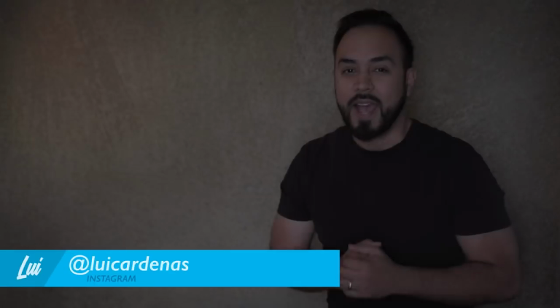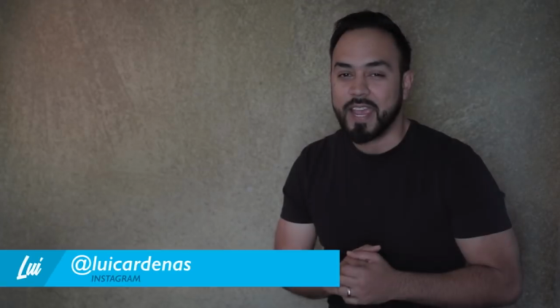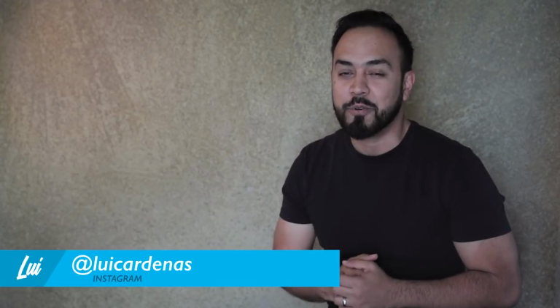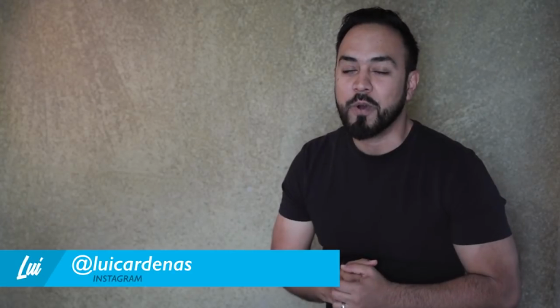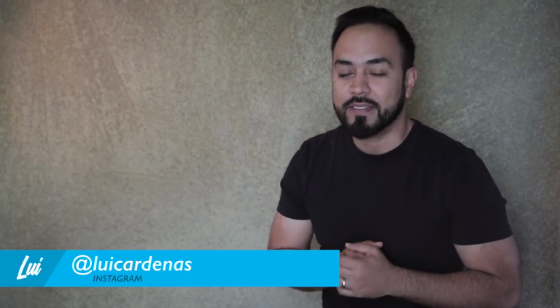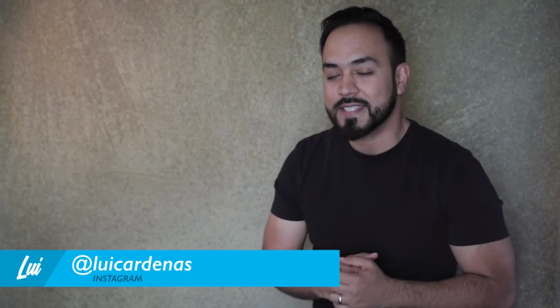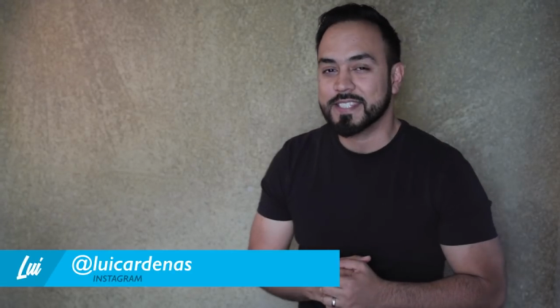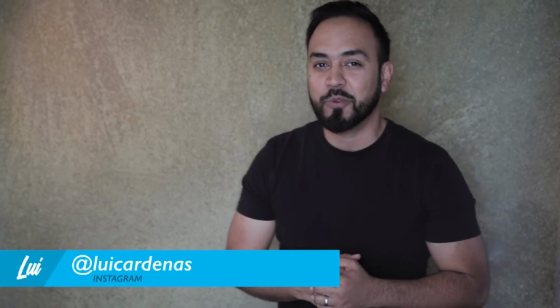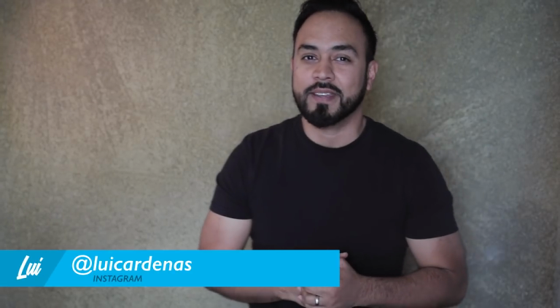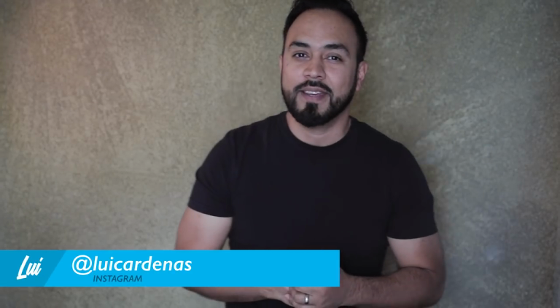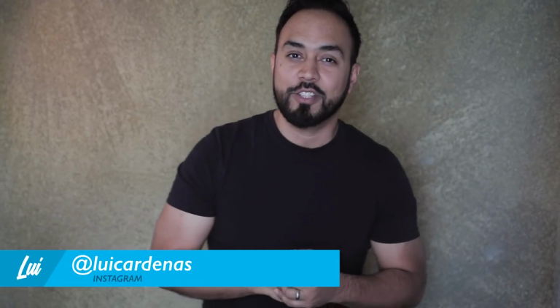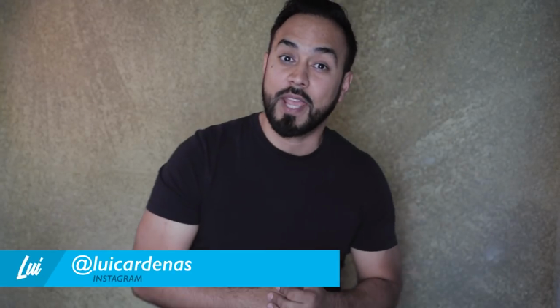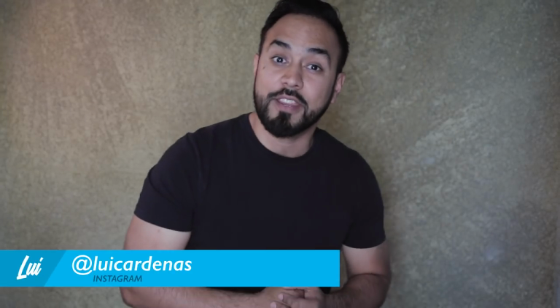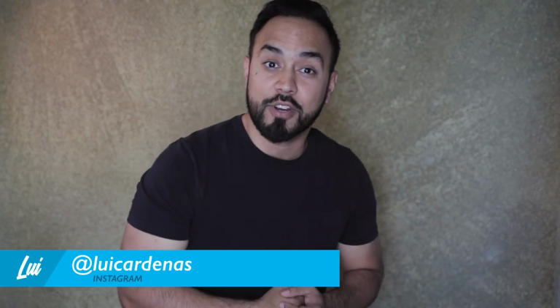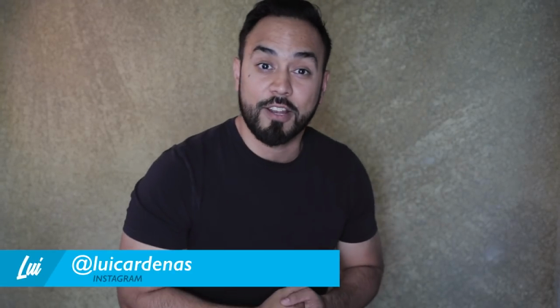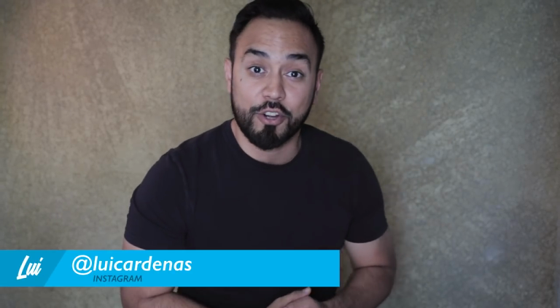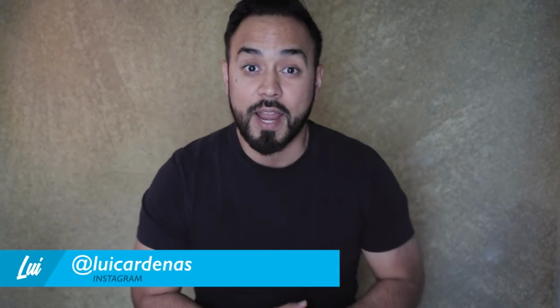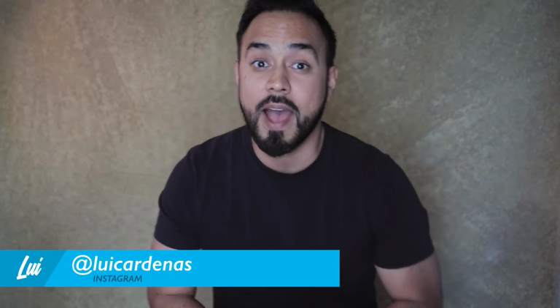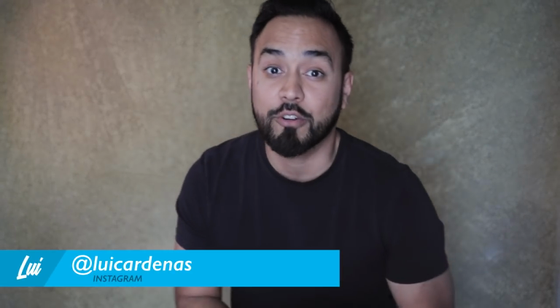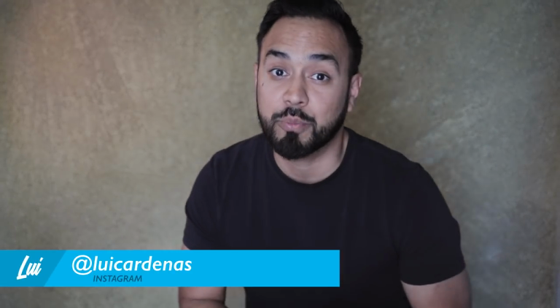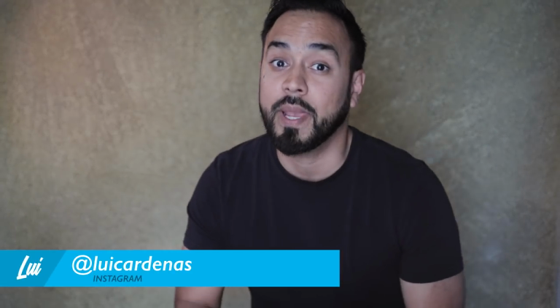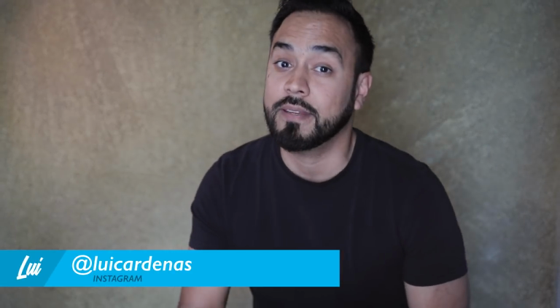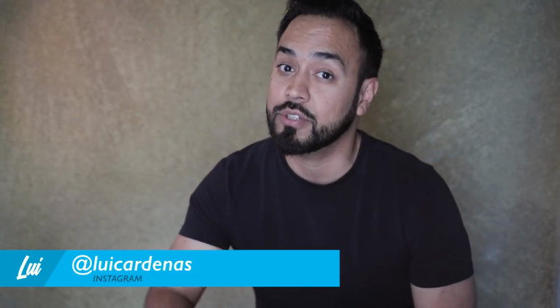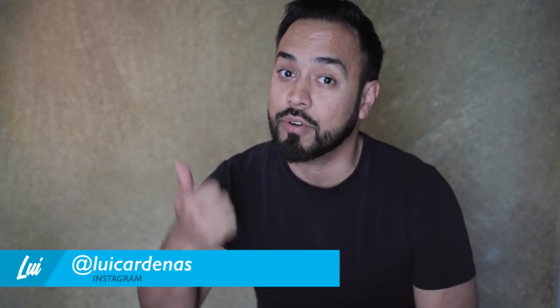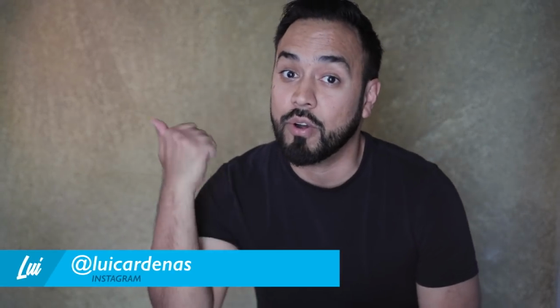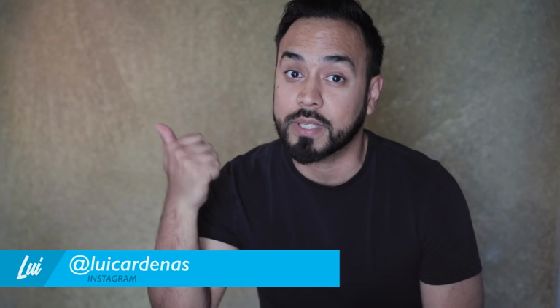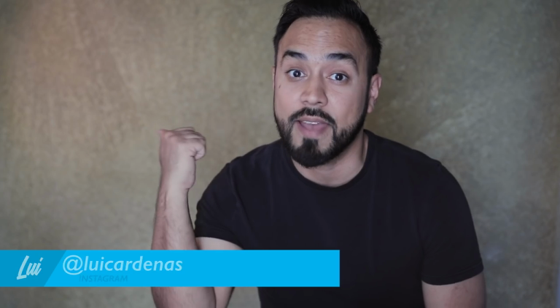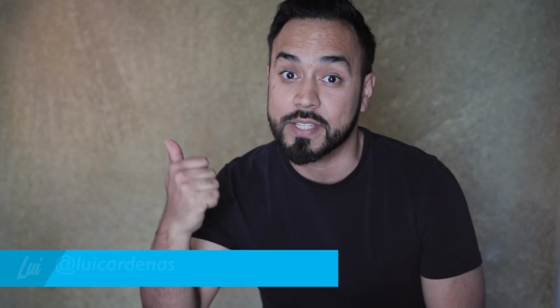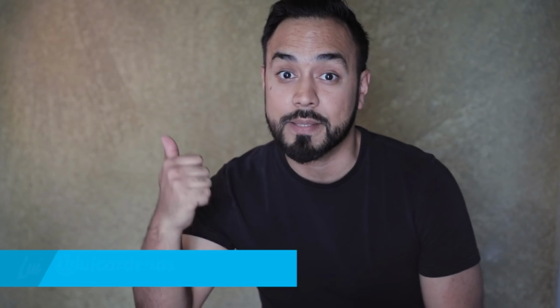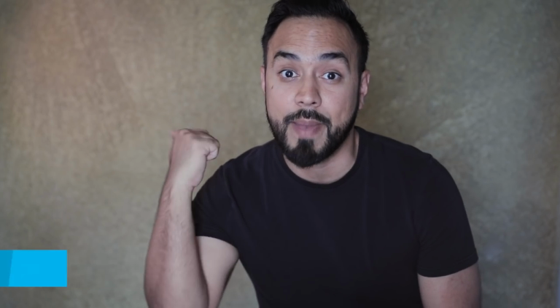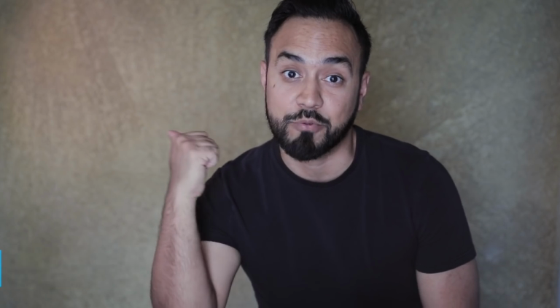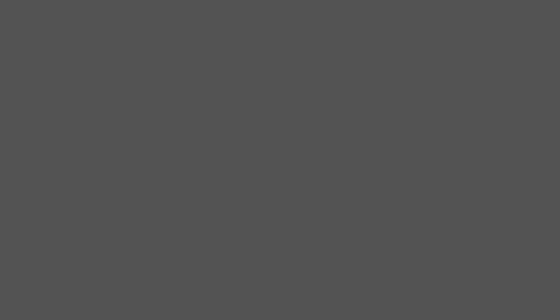Hi everyone, this is Louis. Today you're going to learn how to paint your own canvas background.